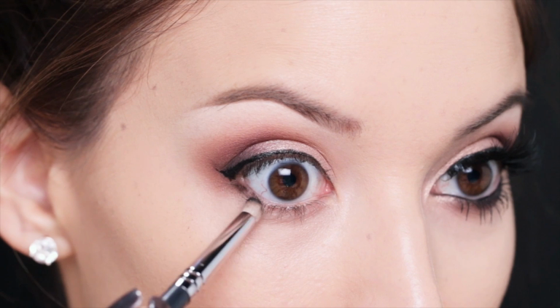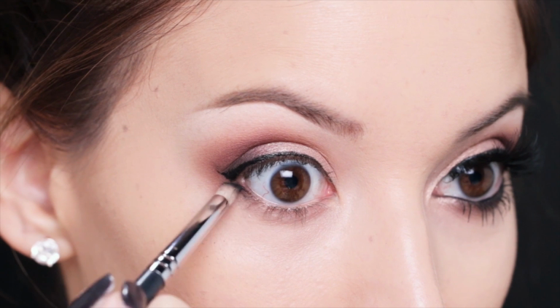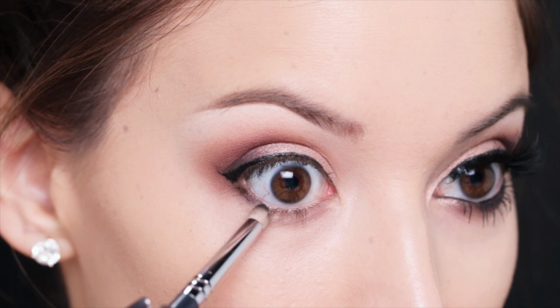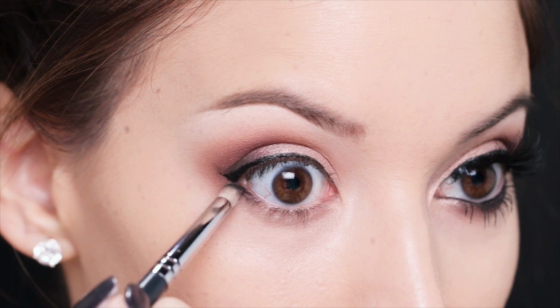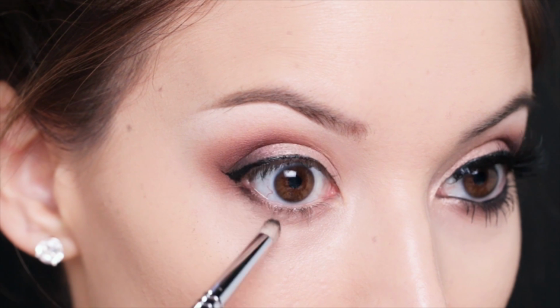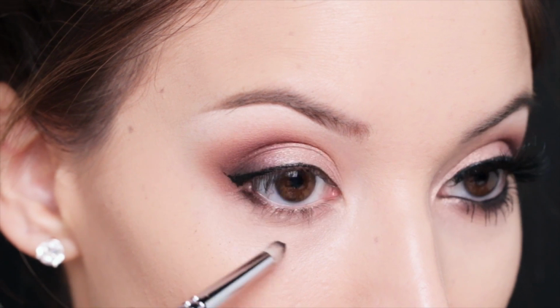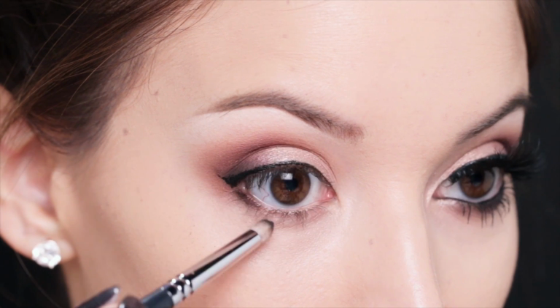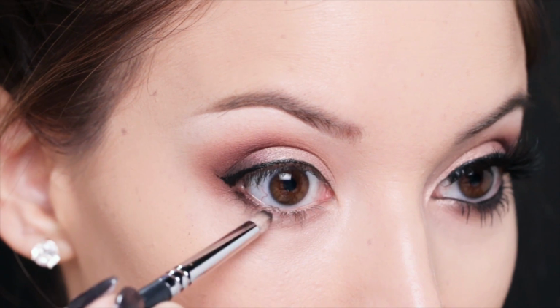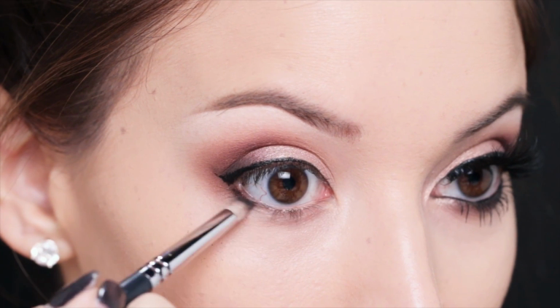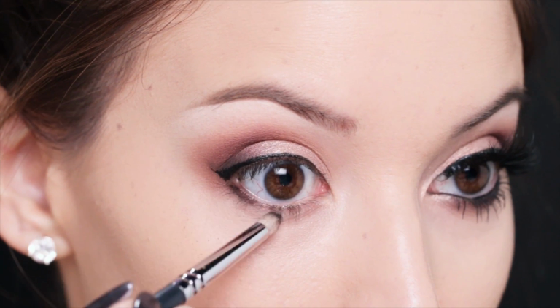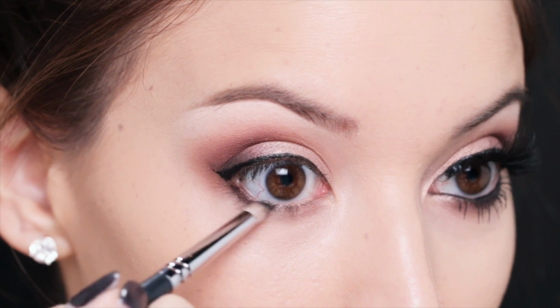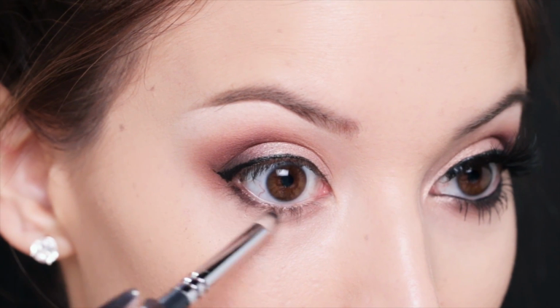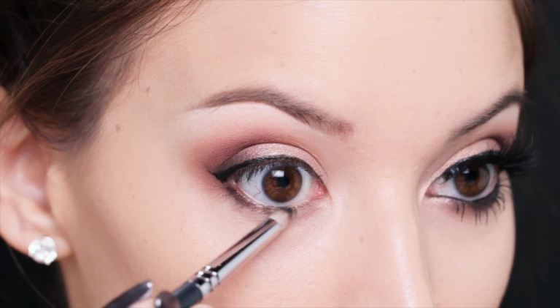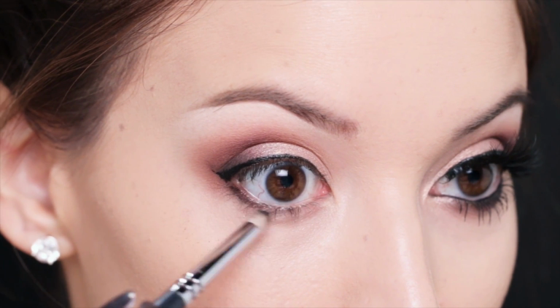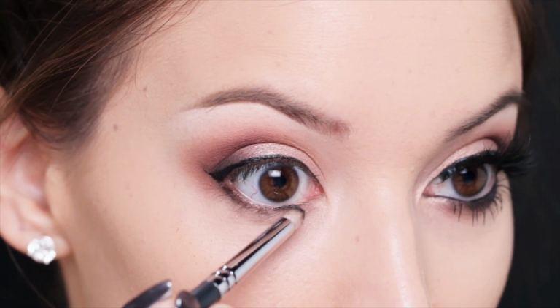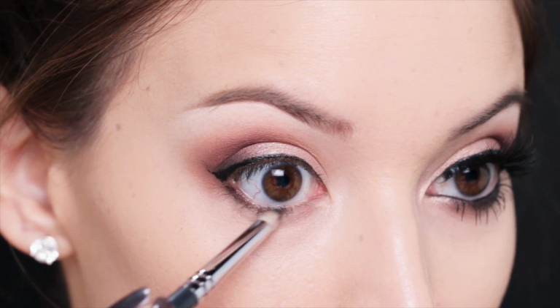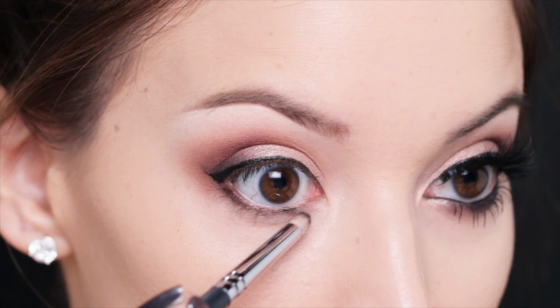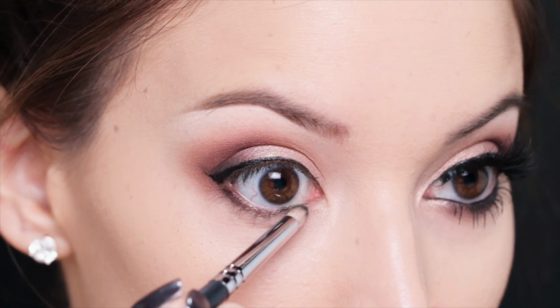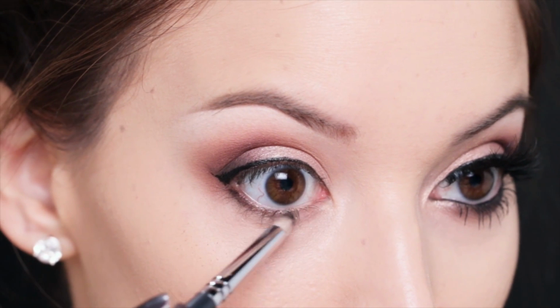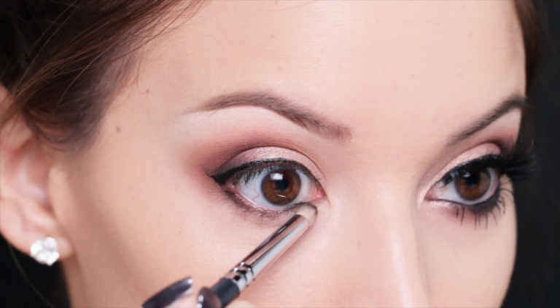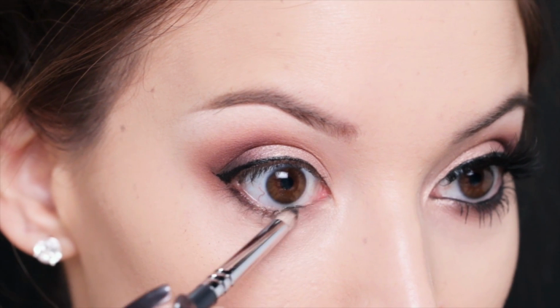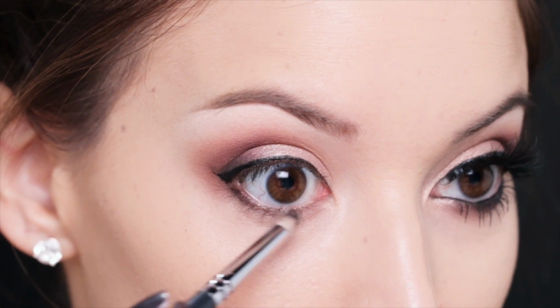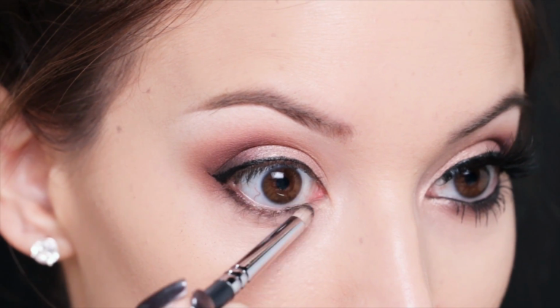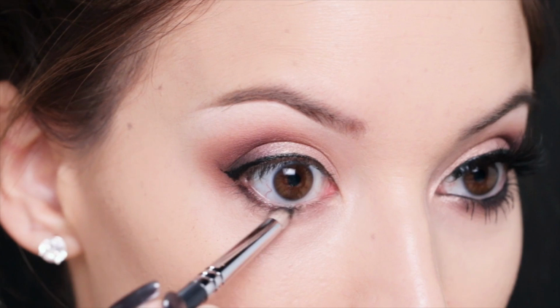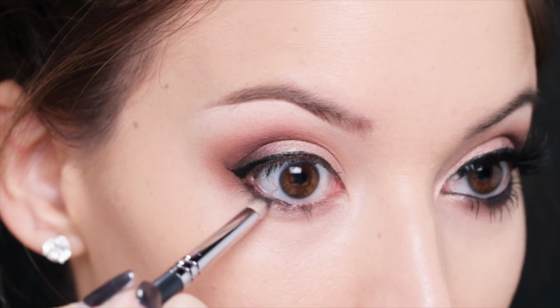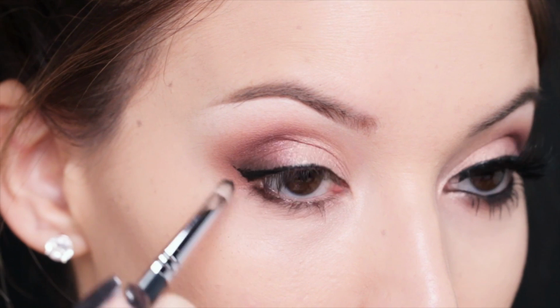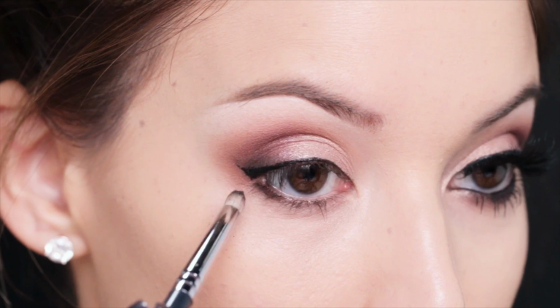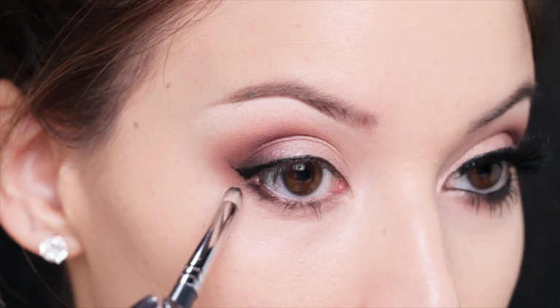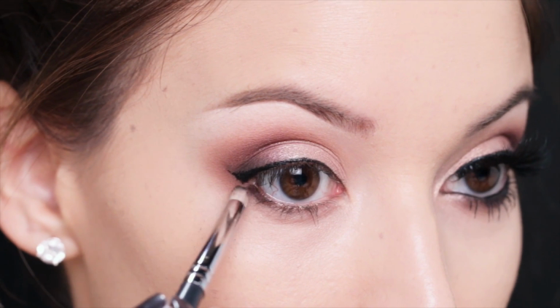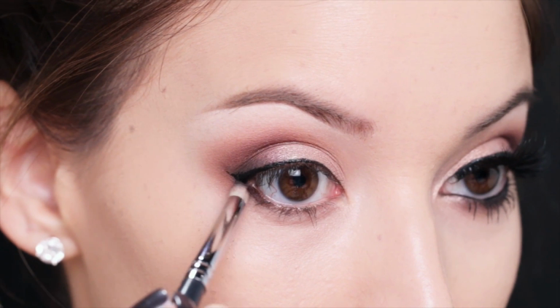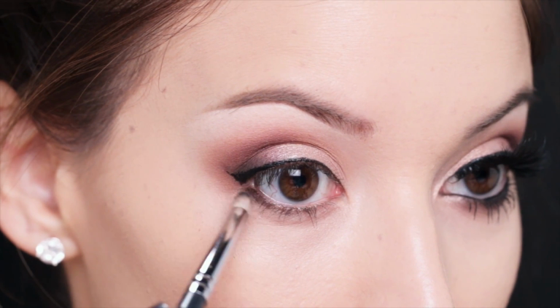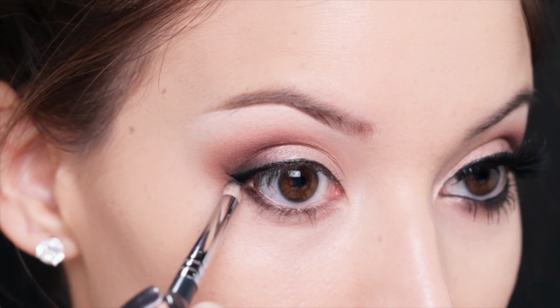If you want to, you could come back in with that soft black eyeshadow and smudge it on the lower lash line to make it a little bit more dramatic.